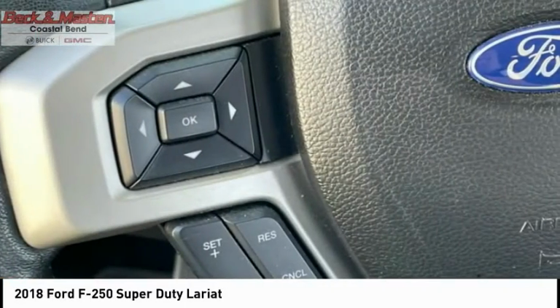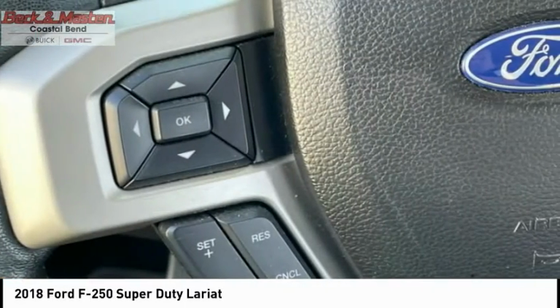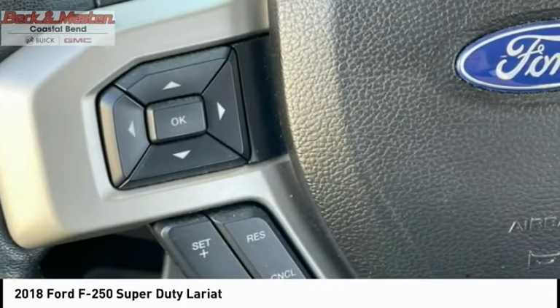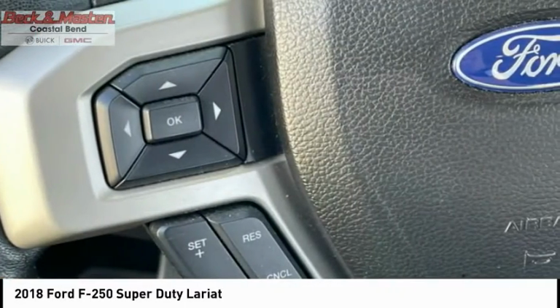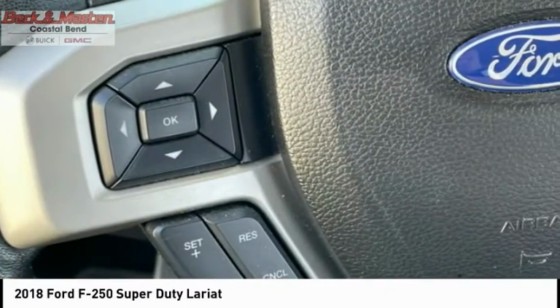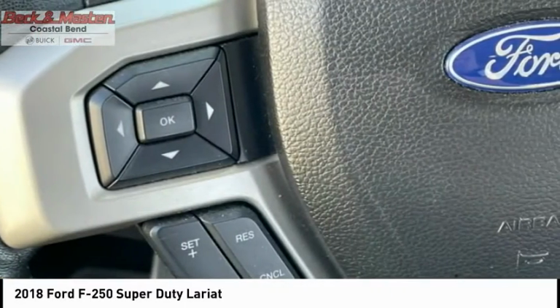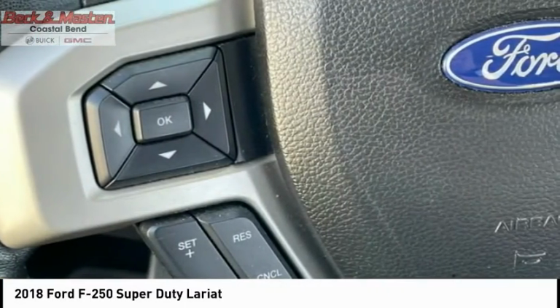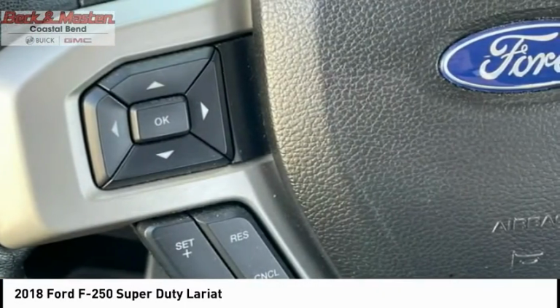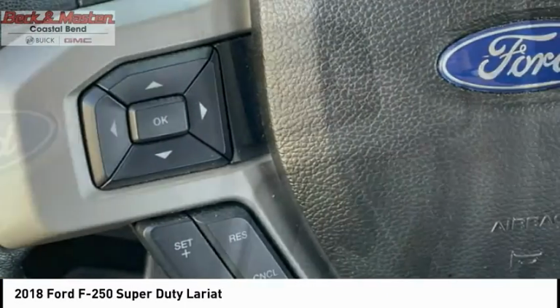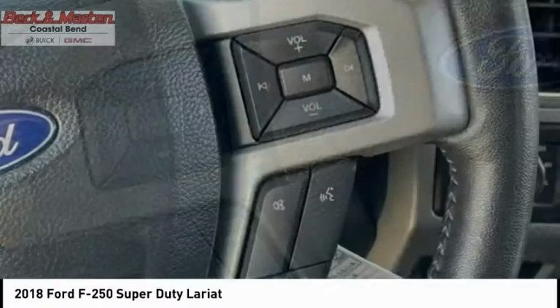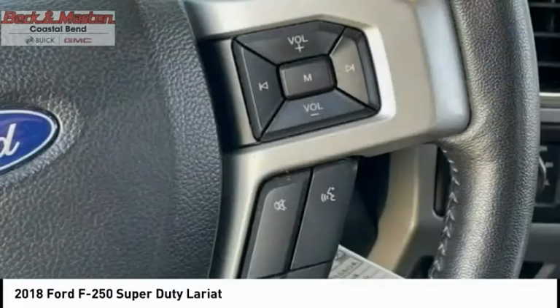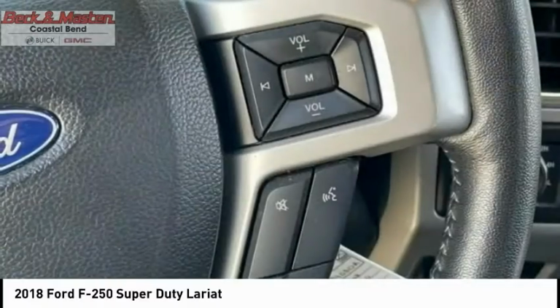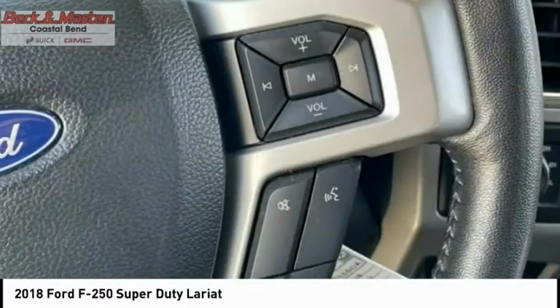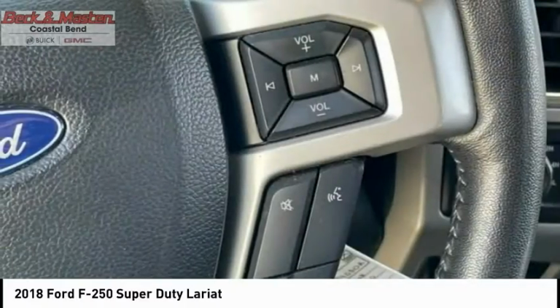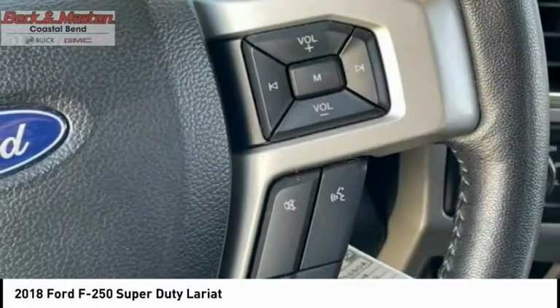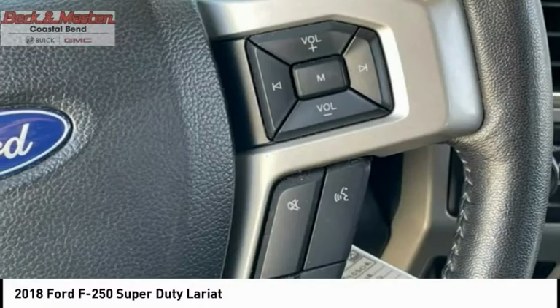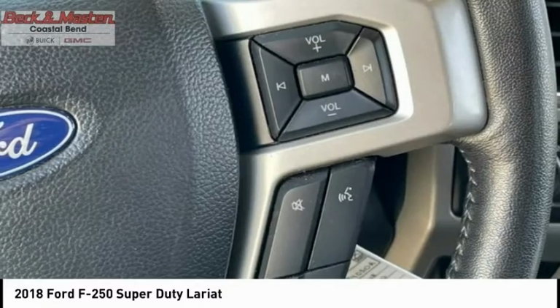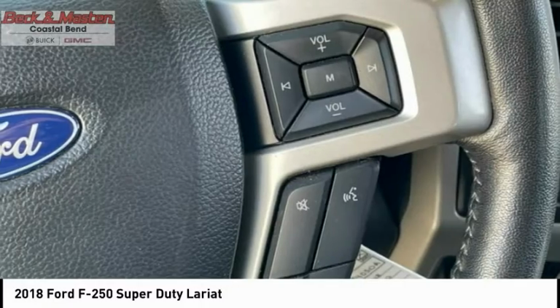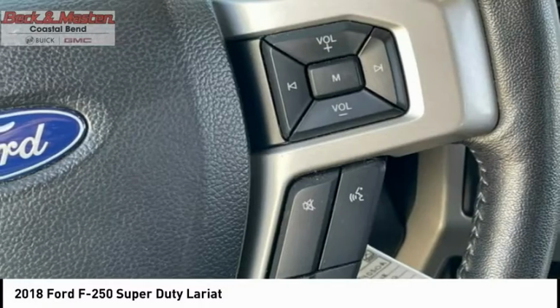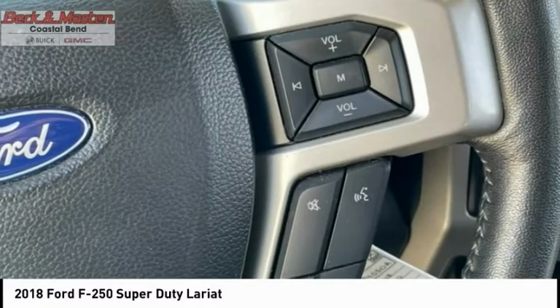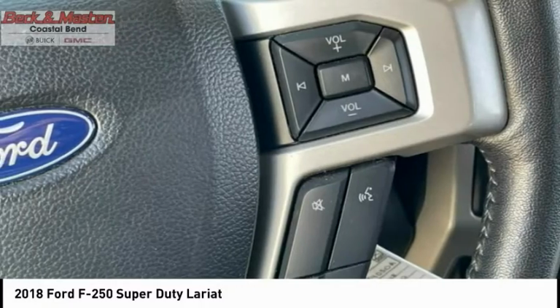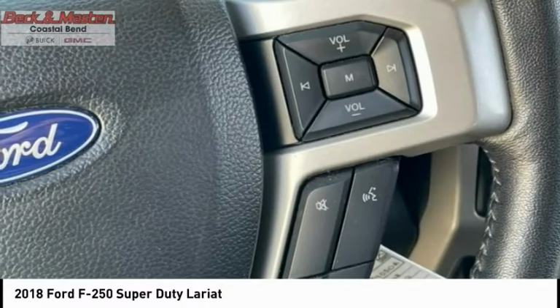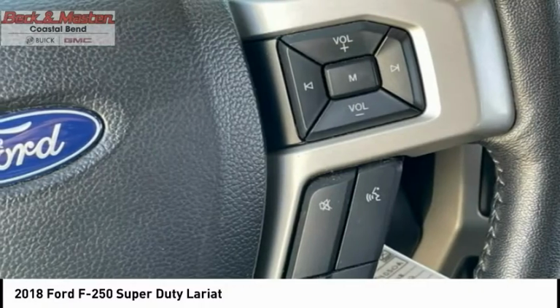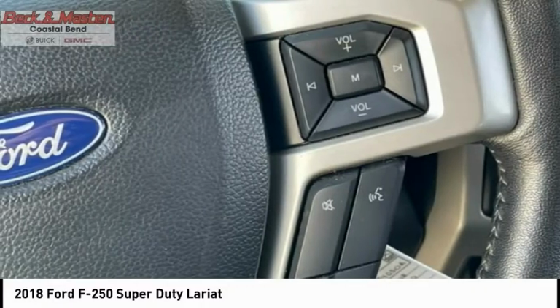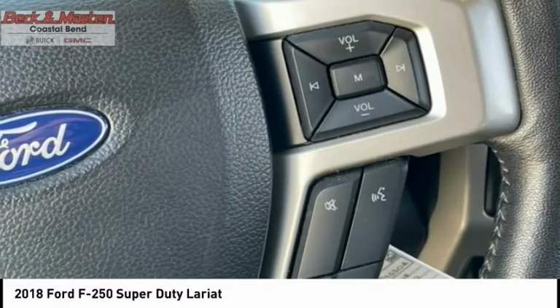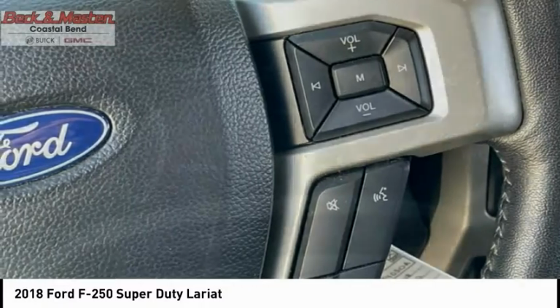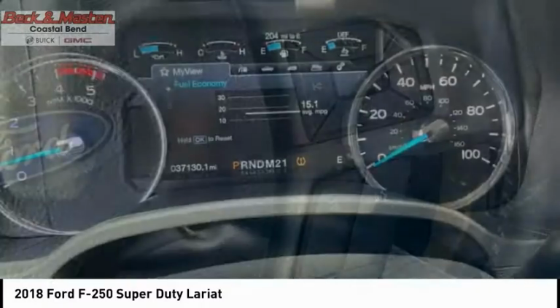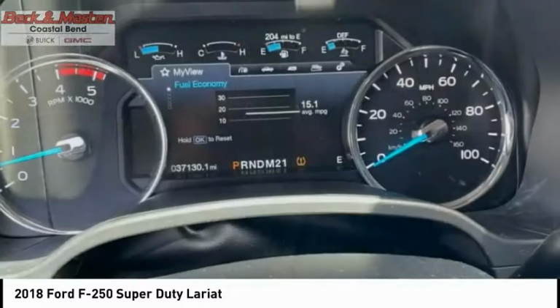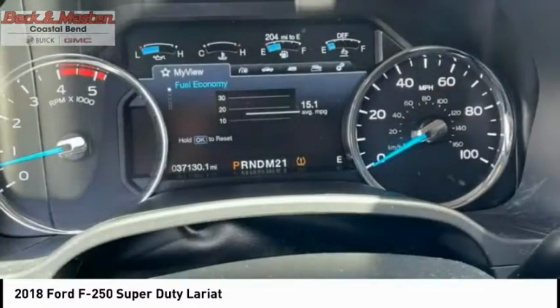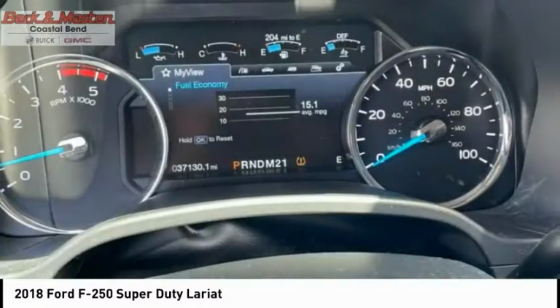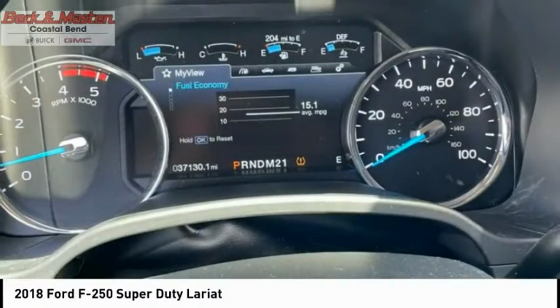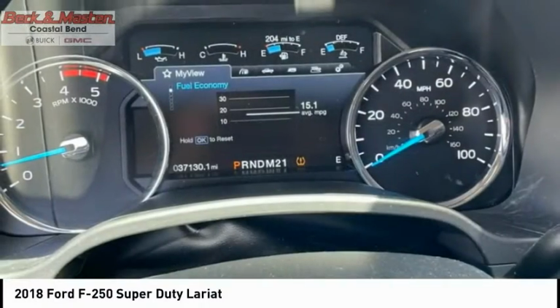Fog lights, braking assist, power brakes, electronic messaging assistance with read function.